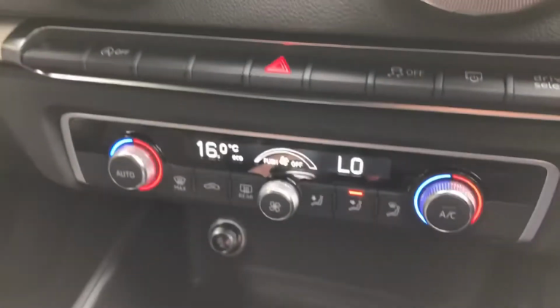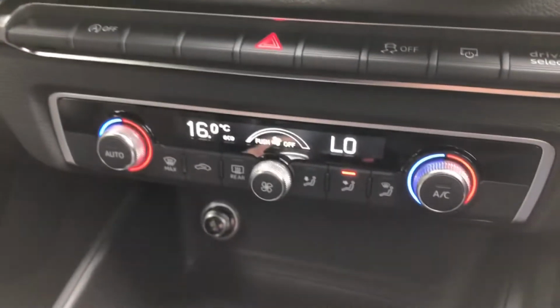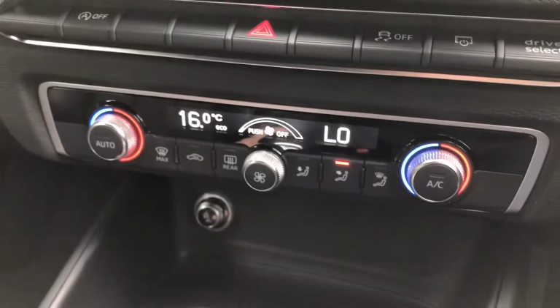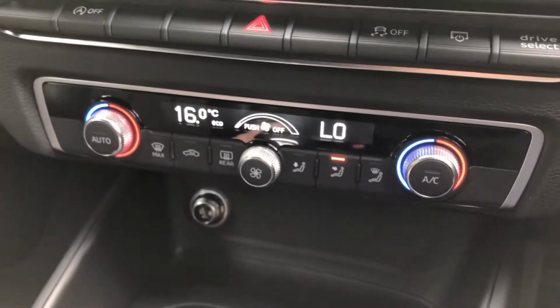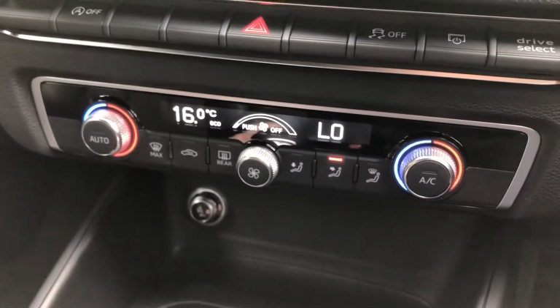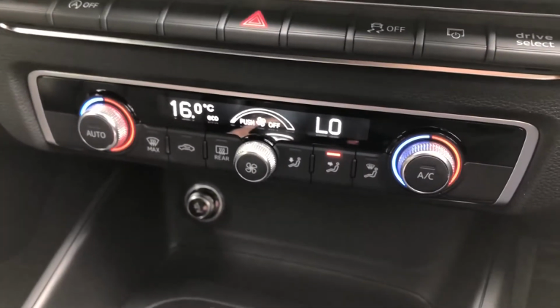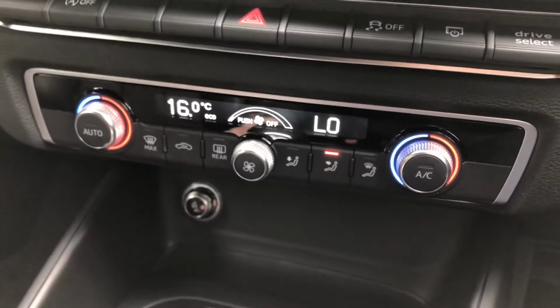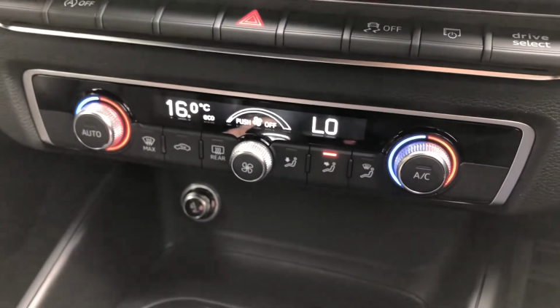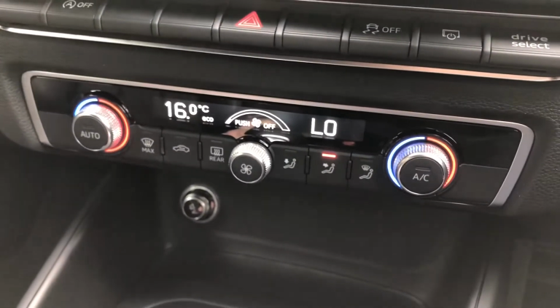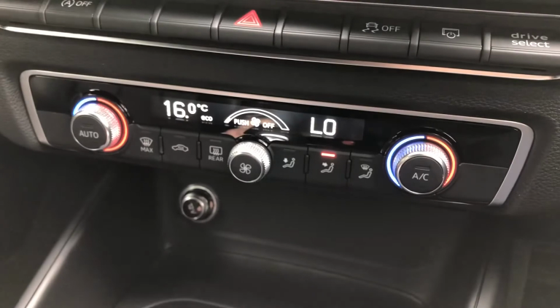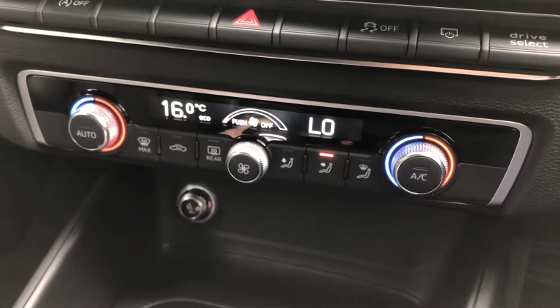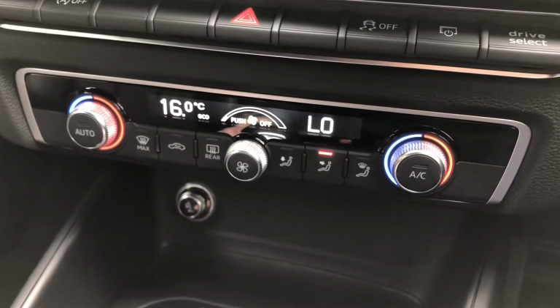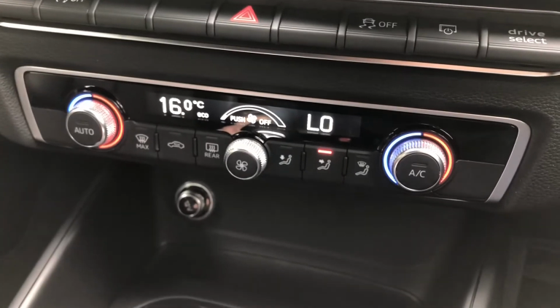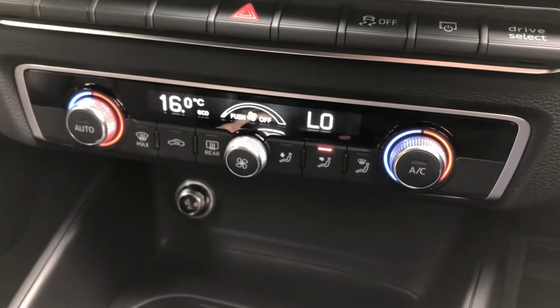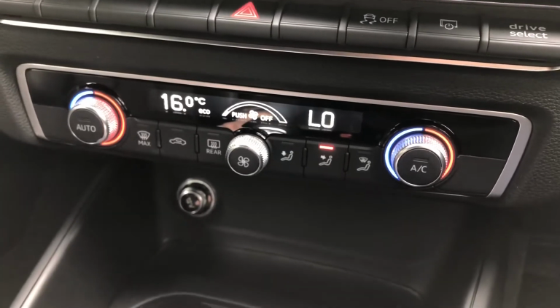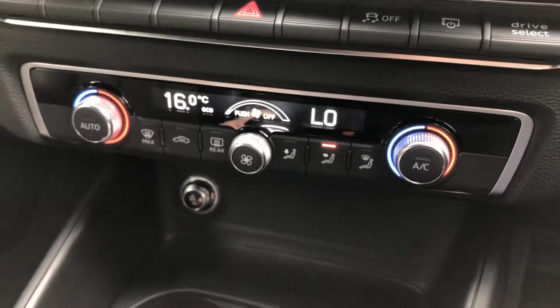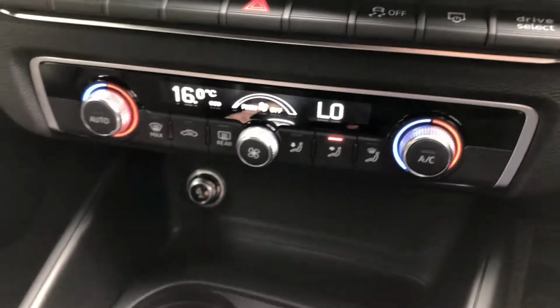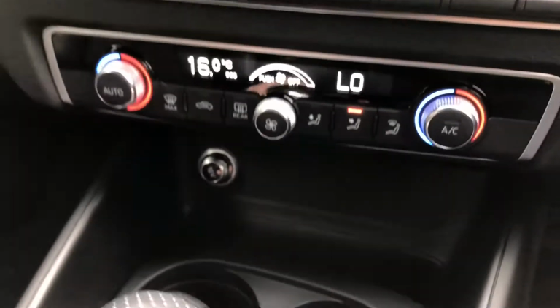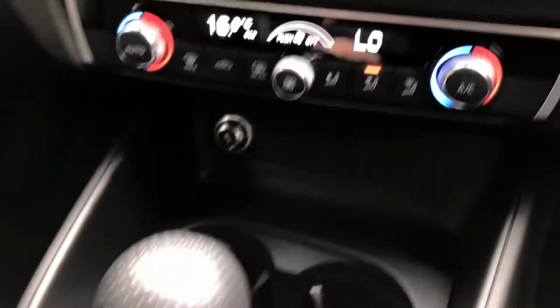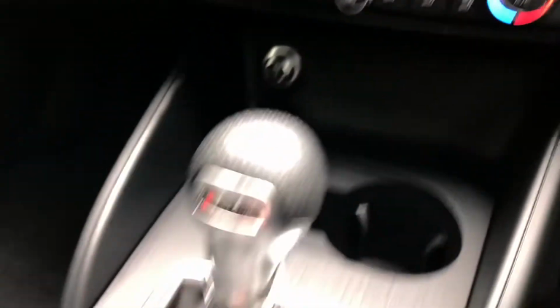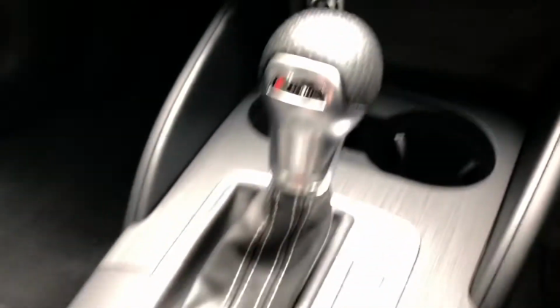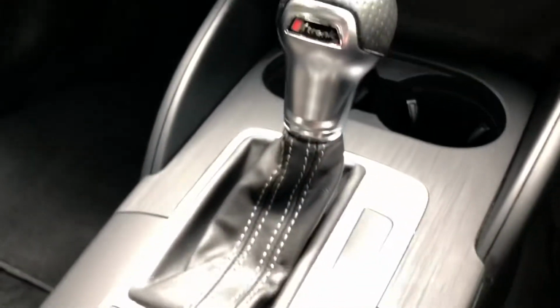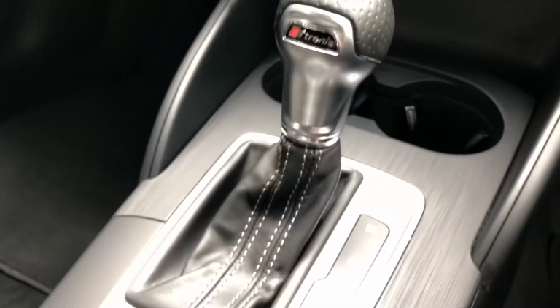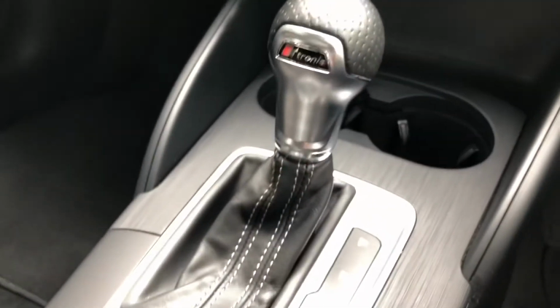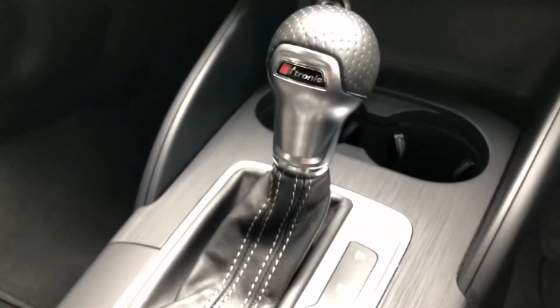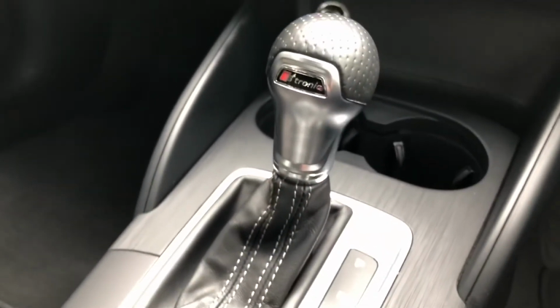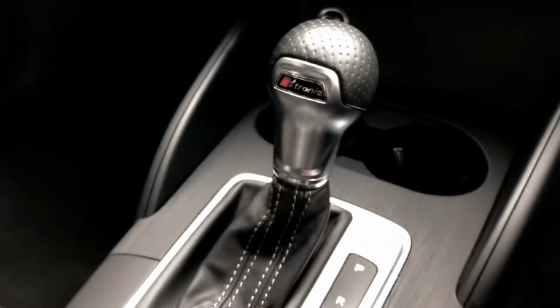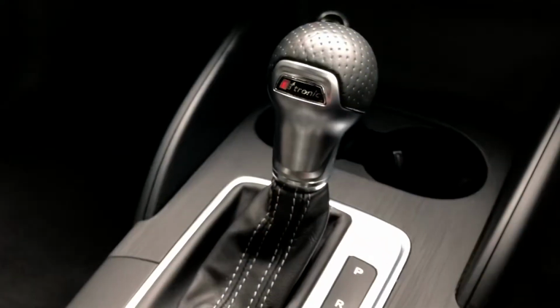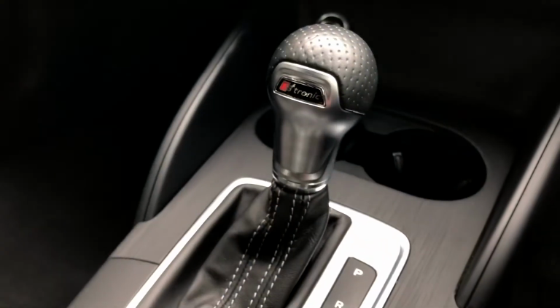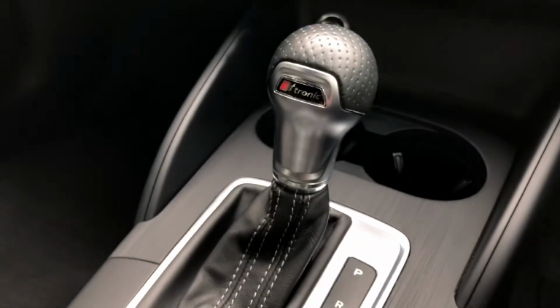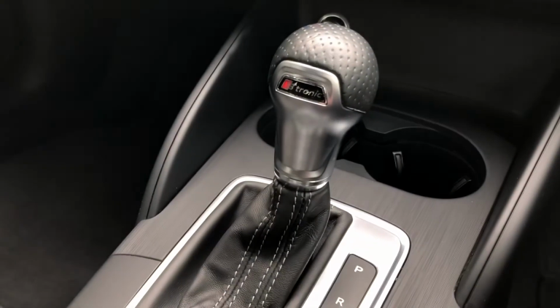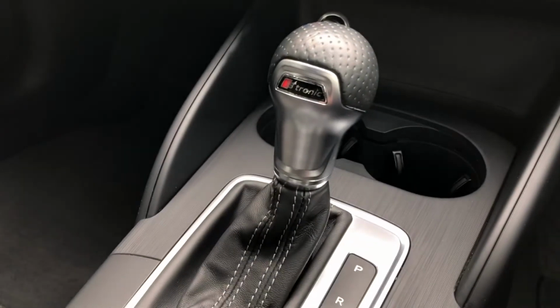Beneath the display you will find your climate control for the vehicle, so you can easily control the temperature of the cabin, as well as a very nice S-Tronic gearbox.